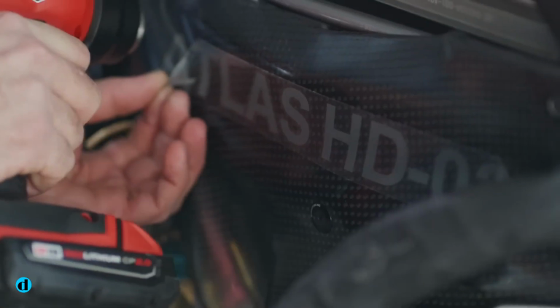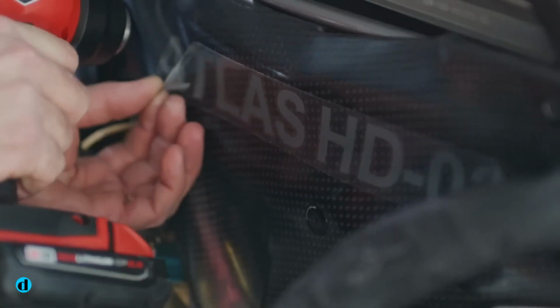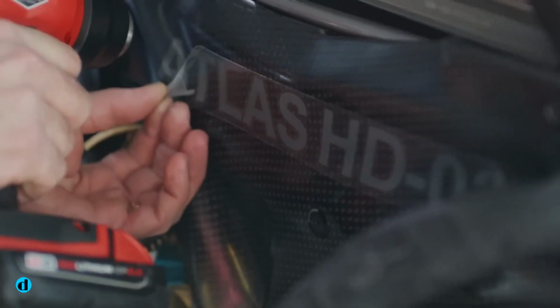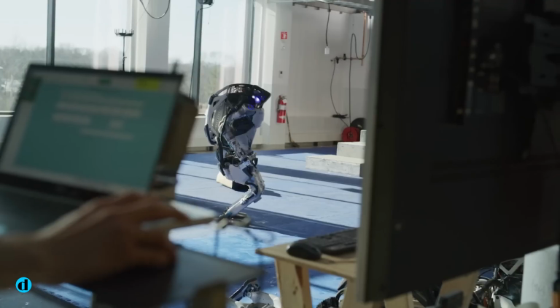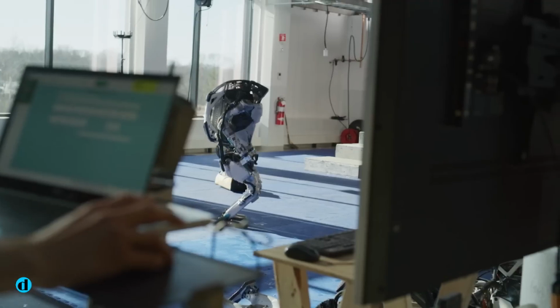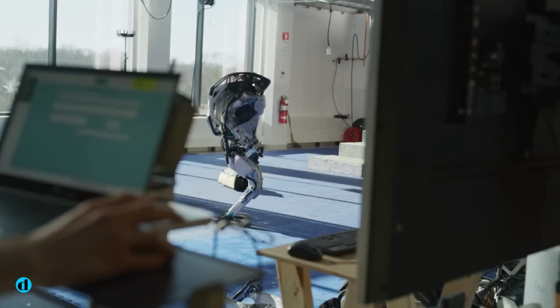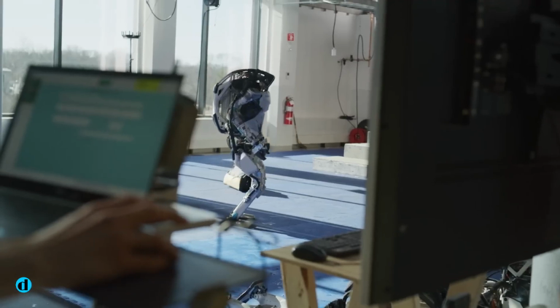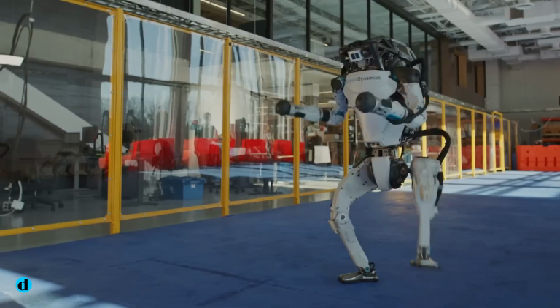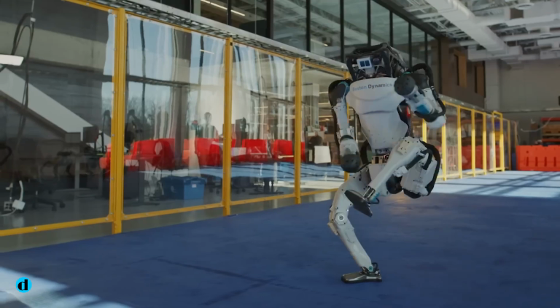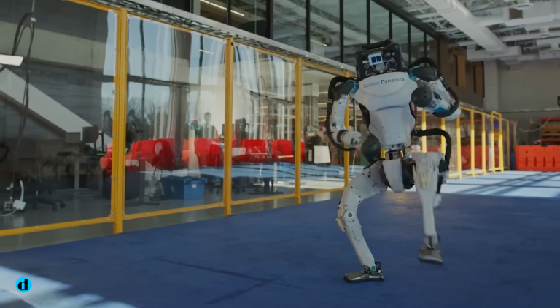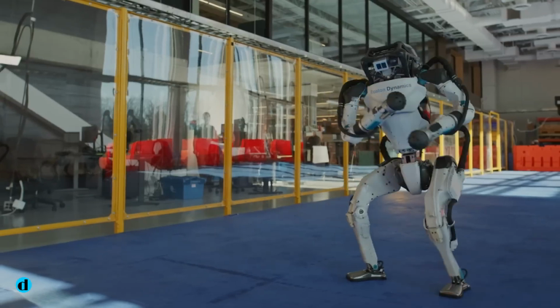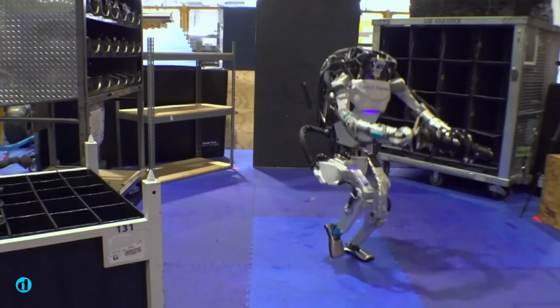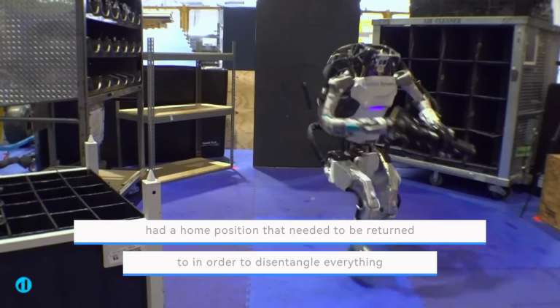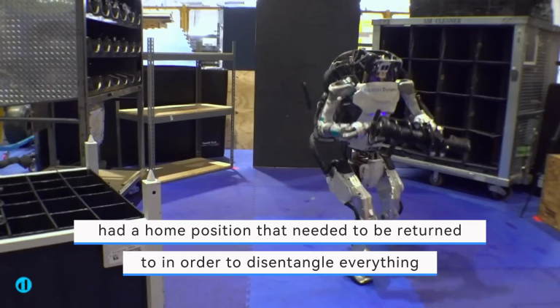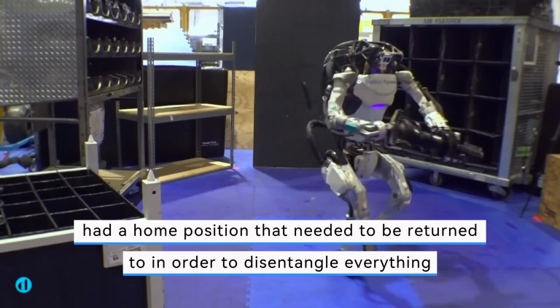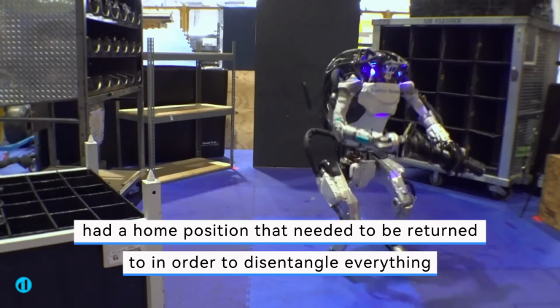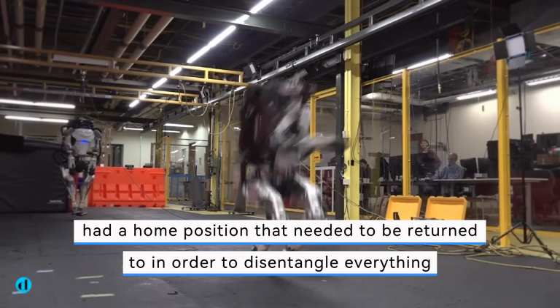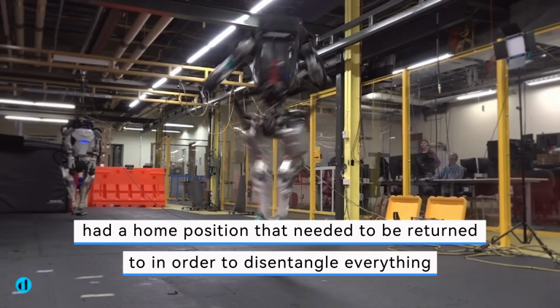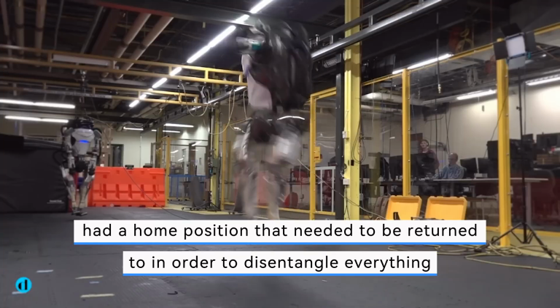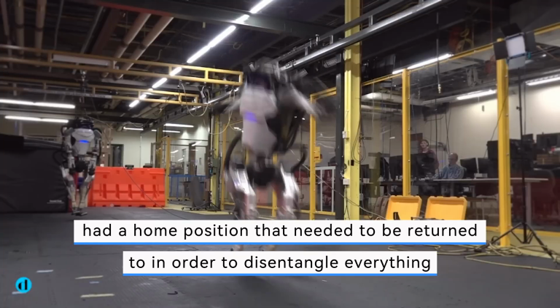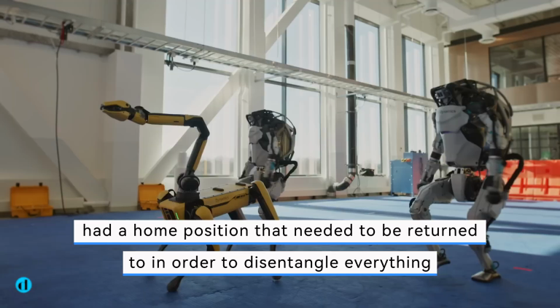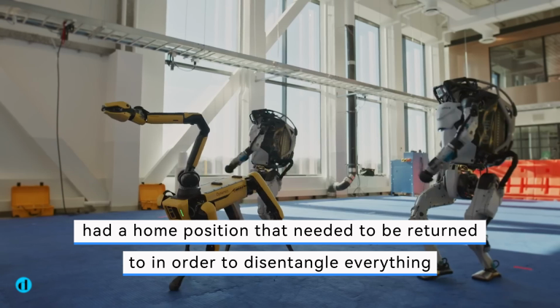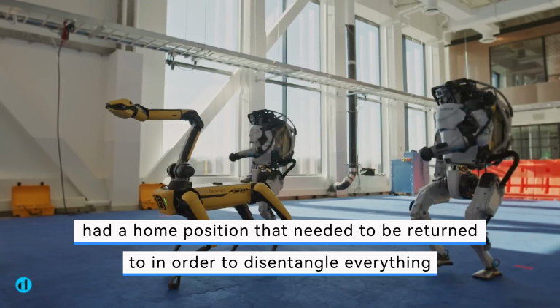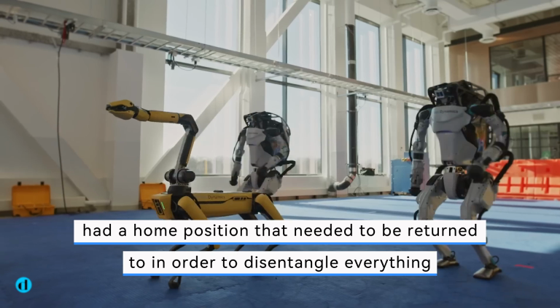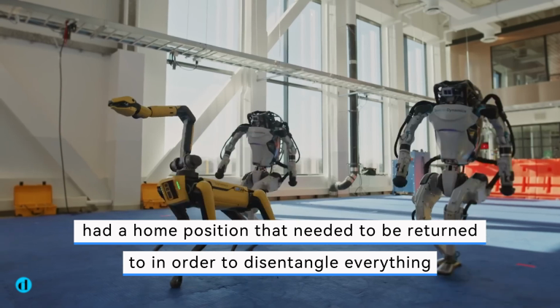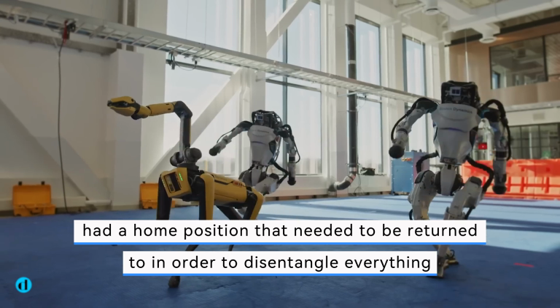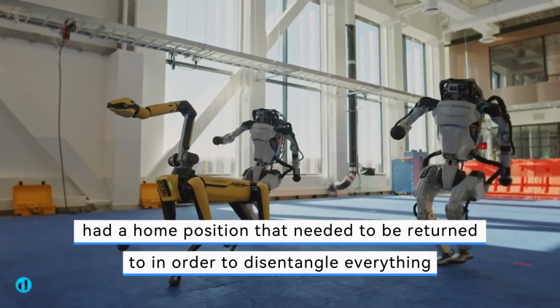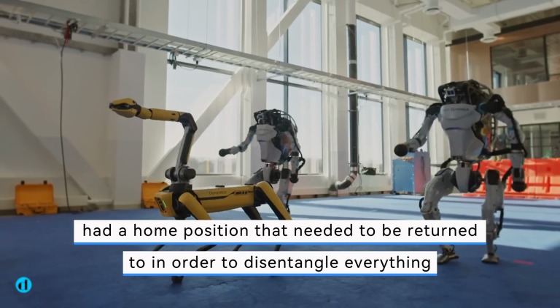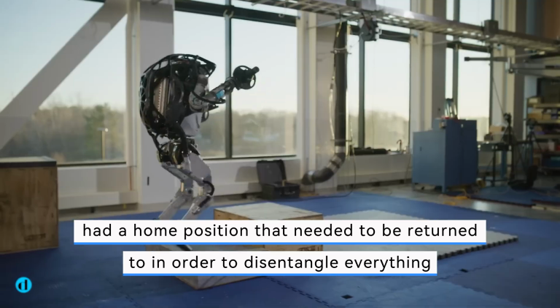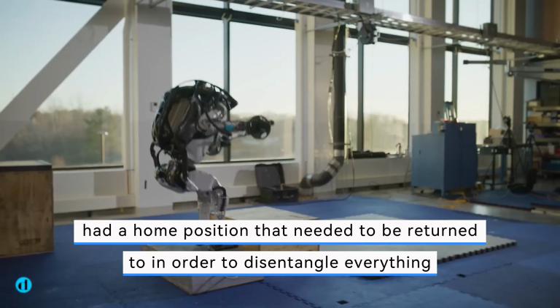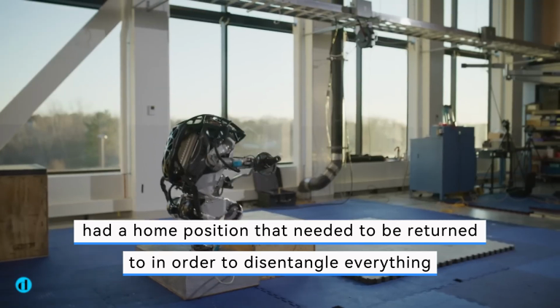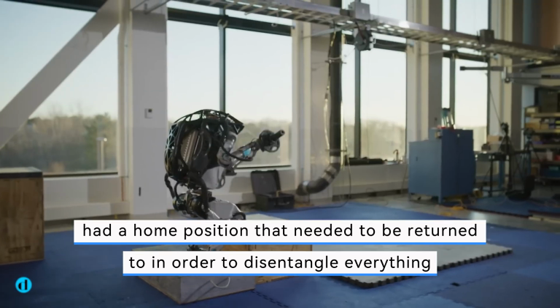Every joint, like a person, had a home position that needed to be returned to in order to disentangle everything.